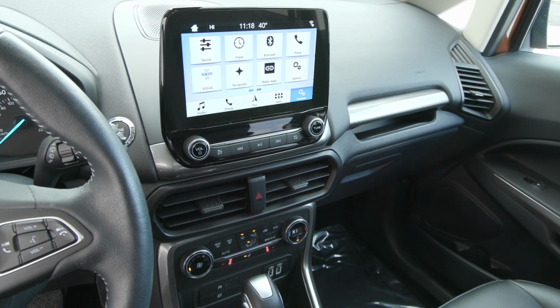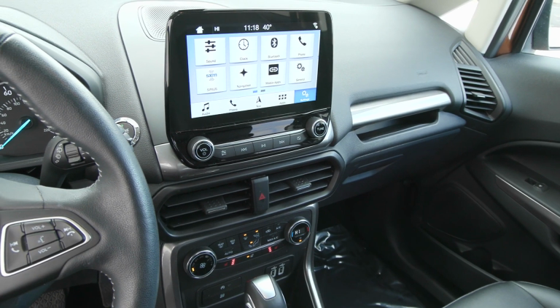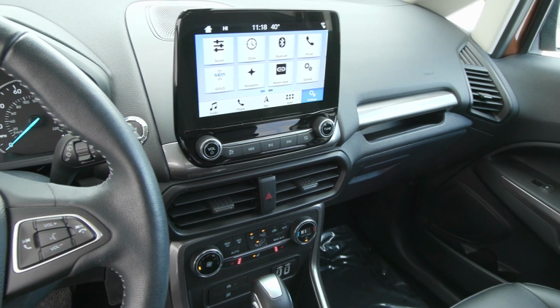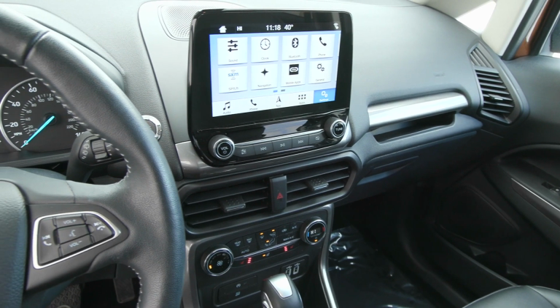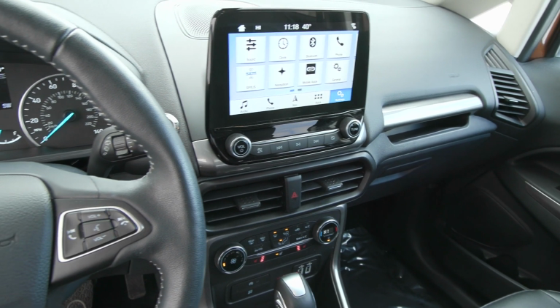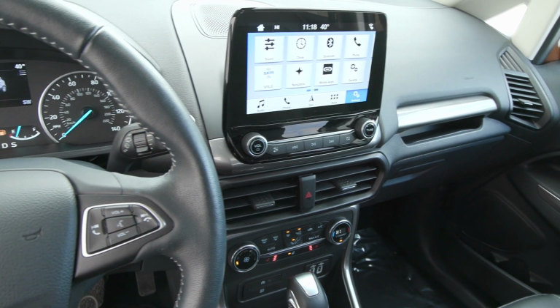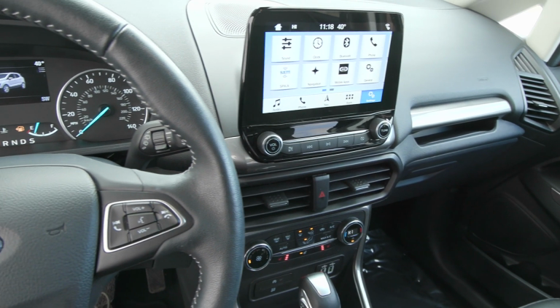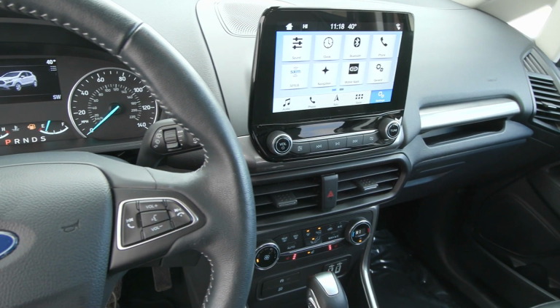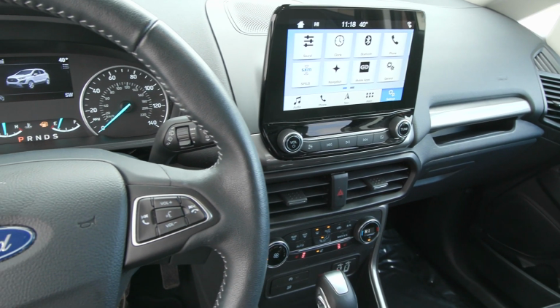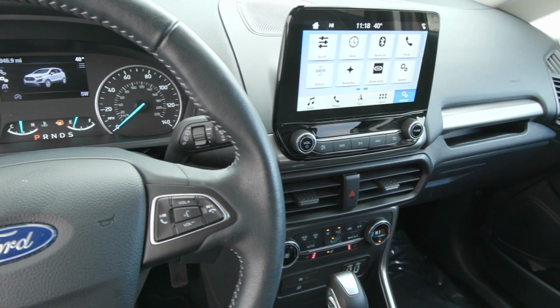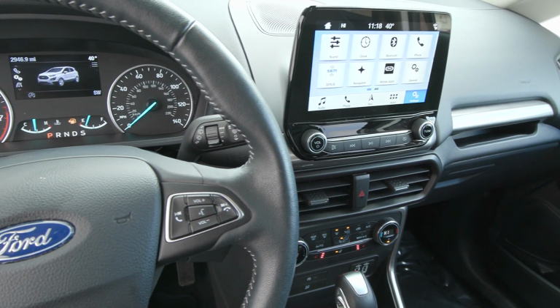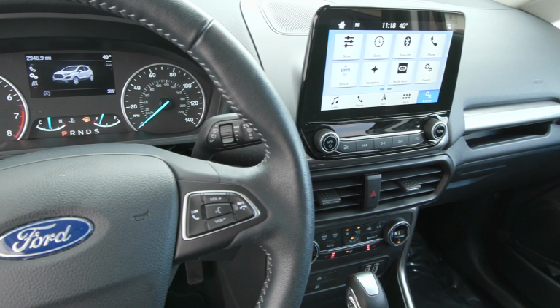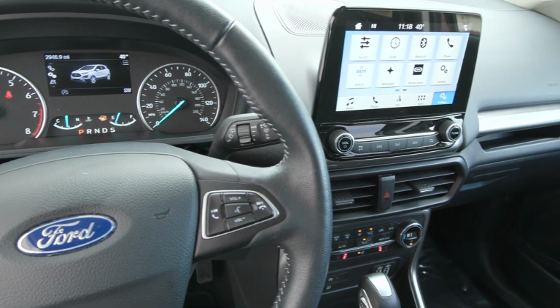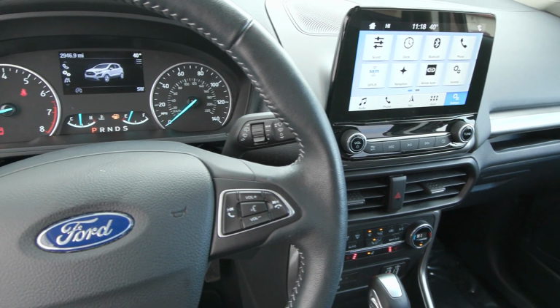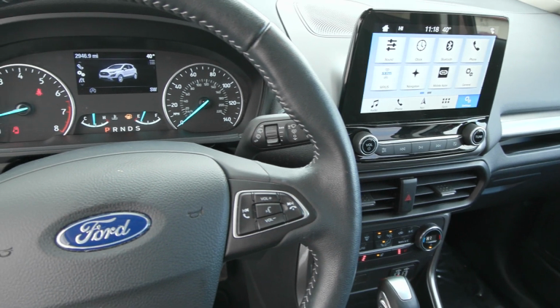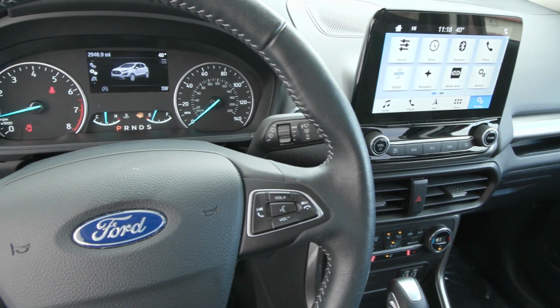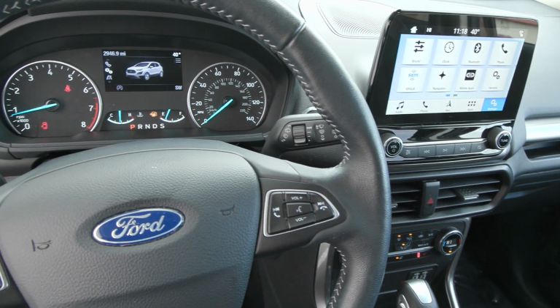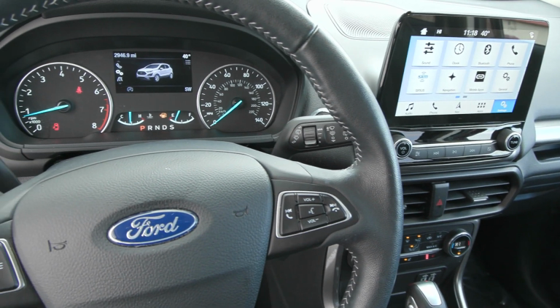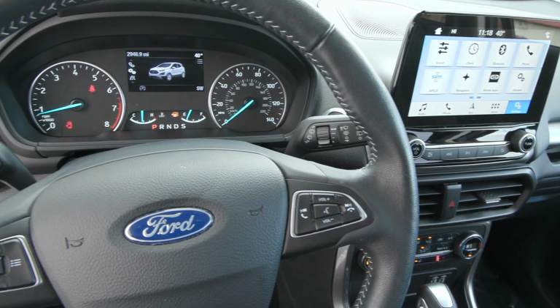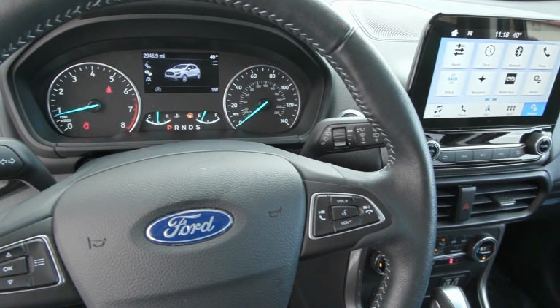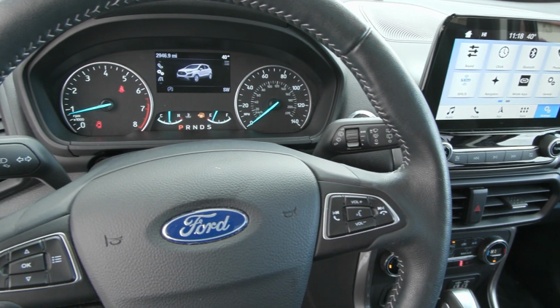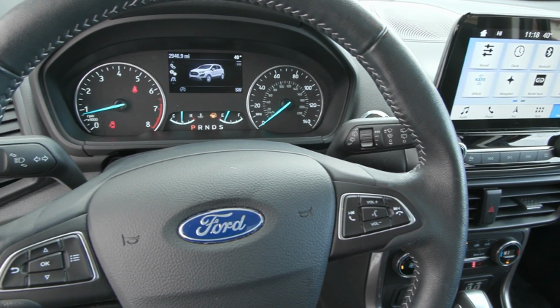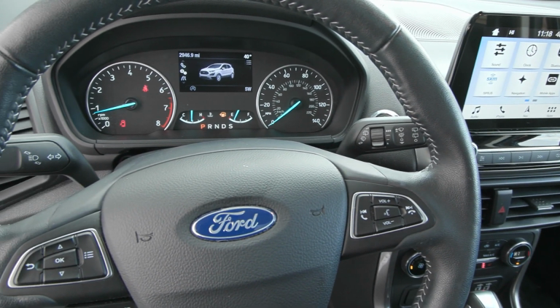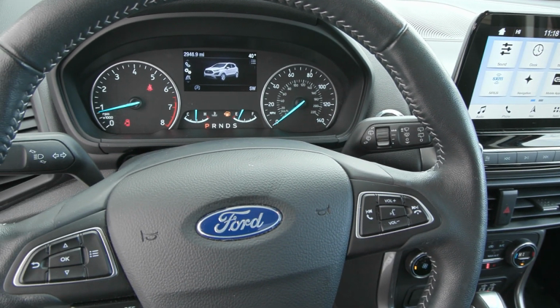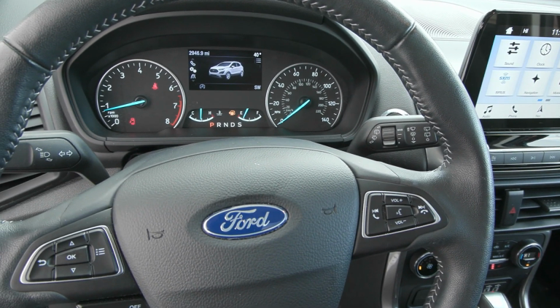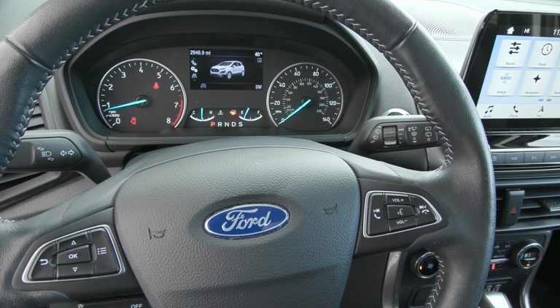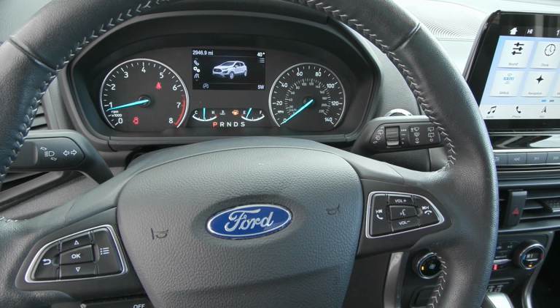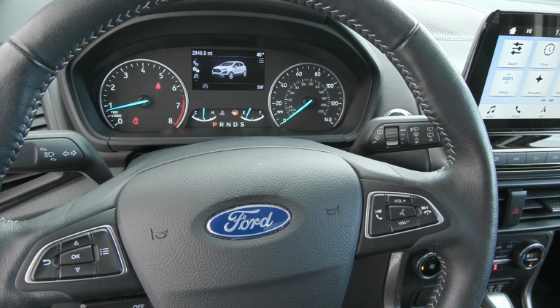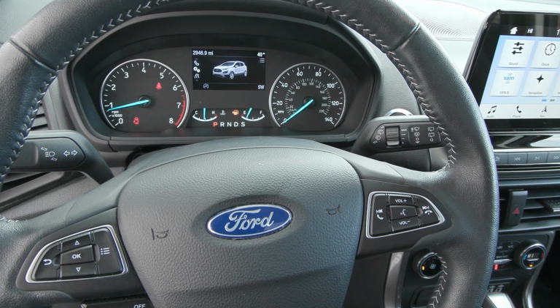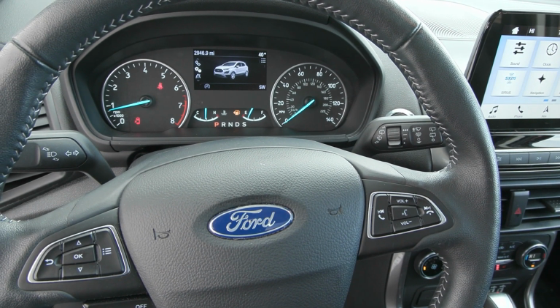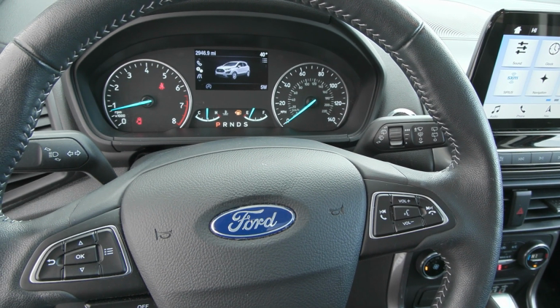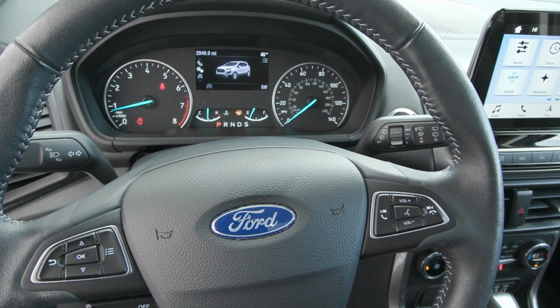You've got the light gray stitching on your steering wheel here with your voice activation to the right and your cruise controls to the left.